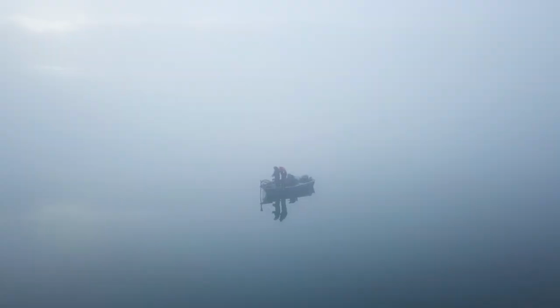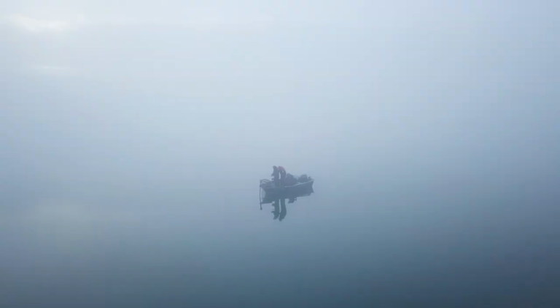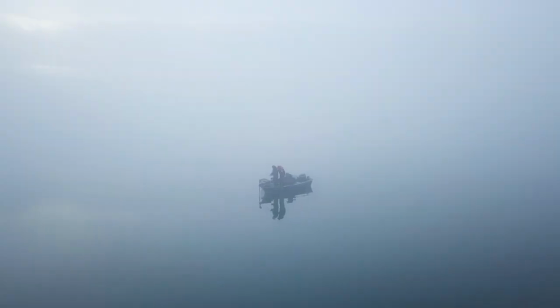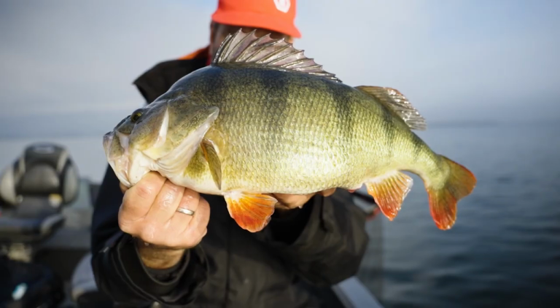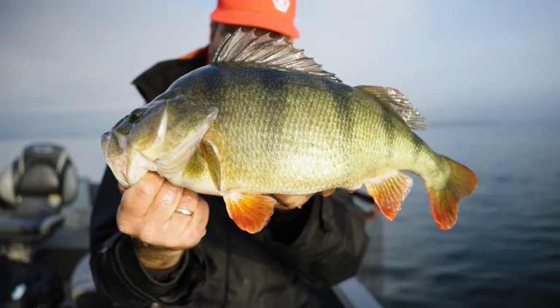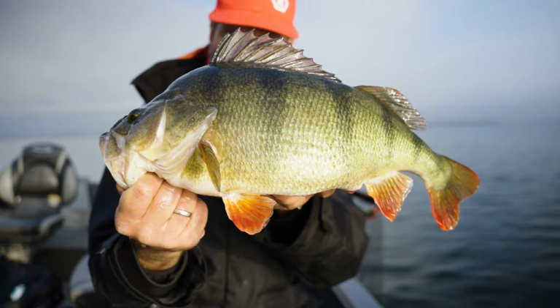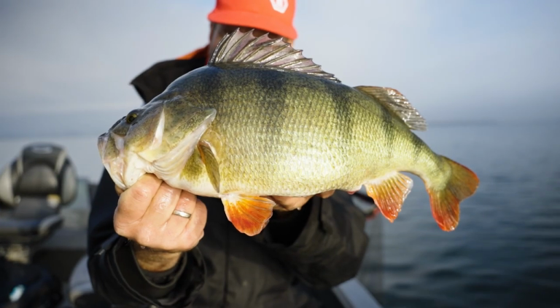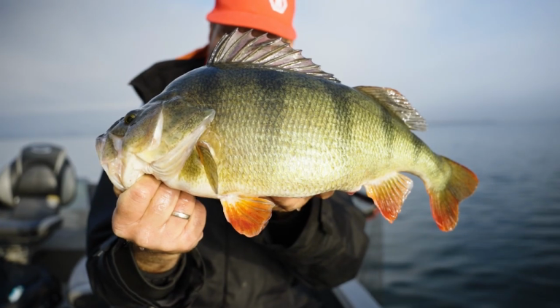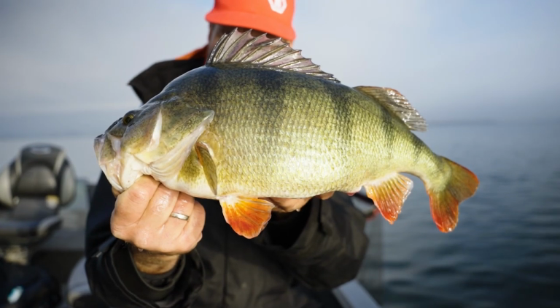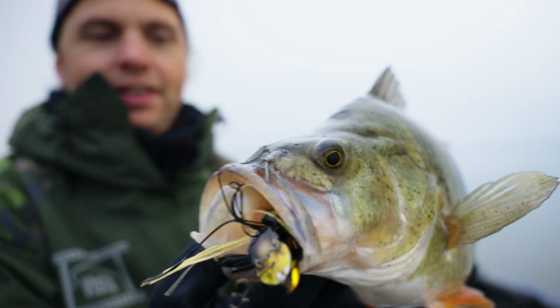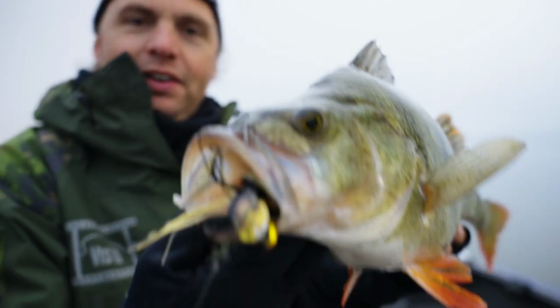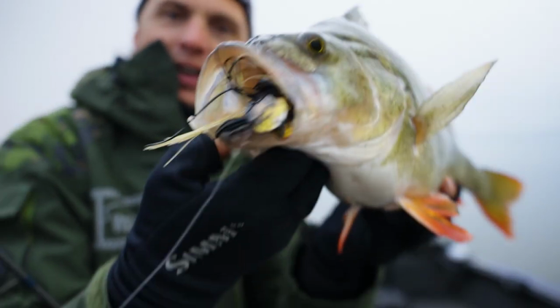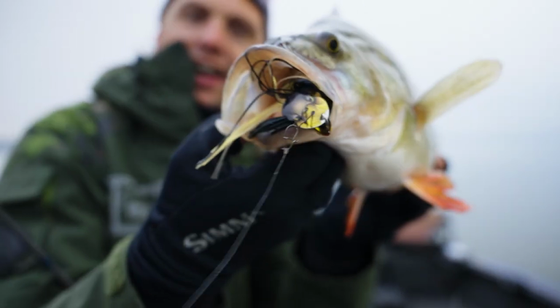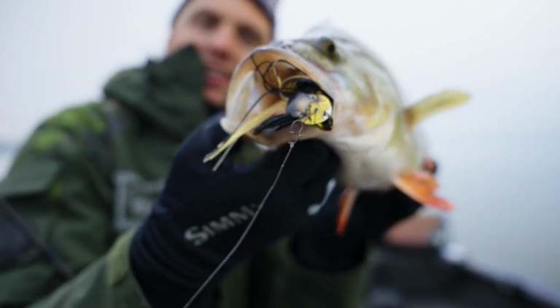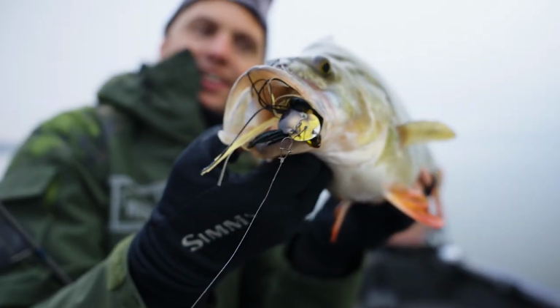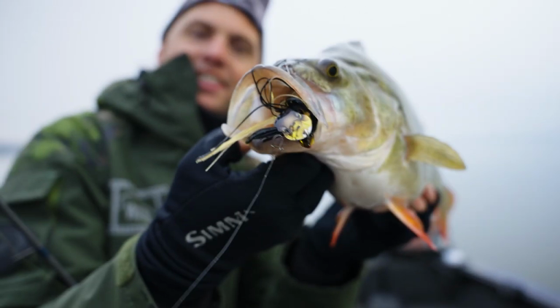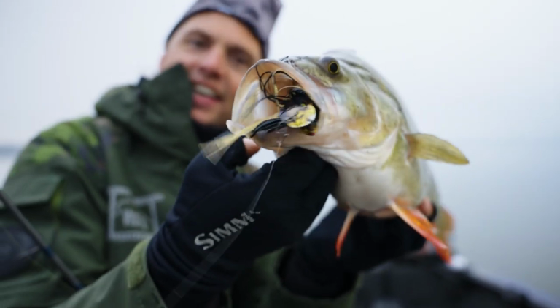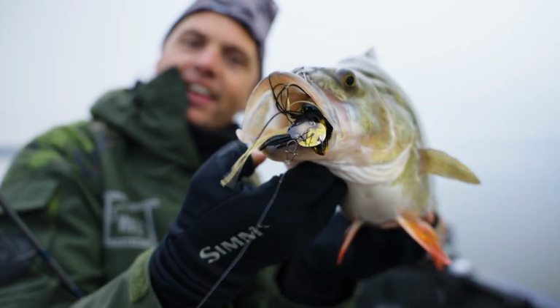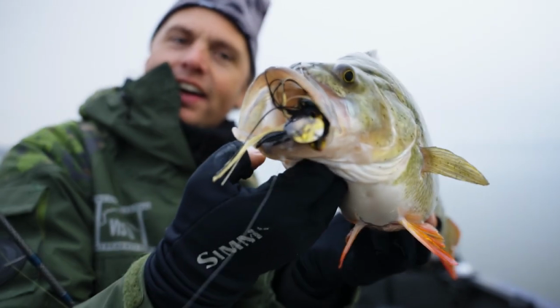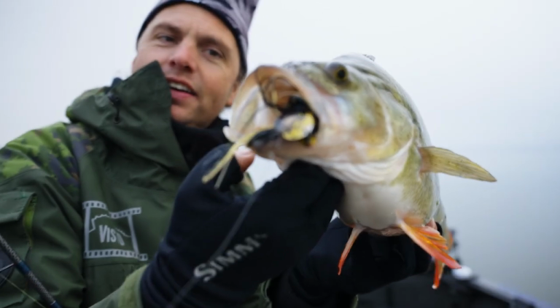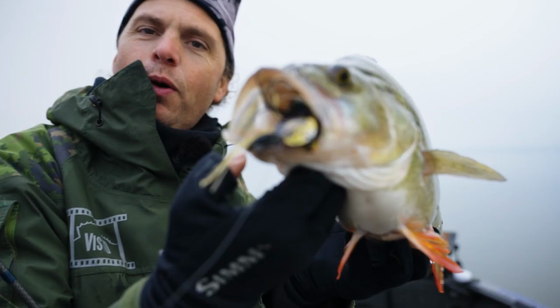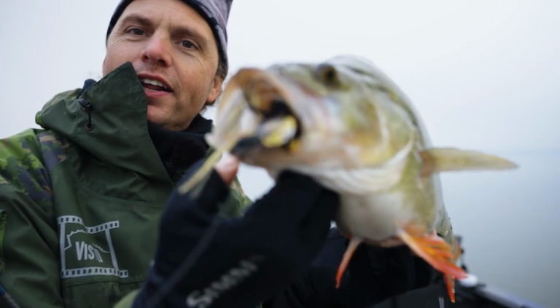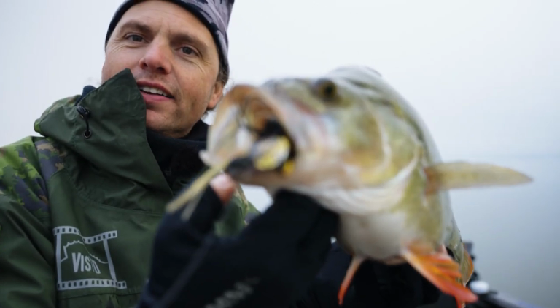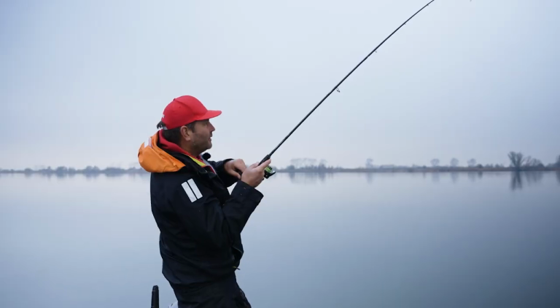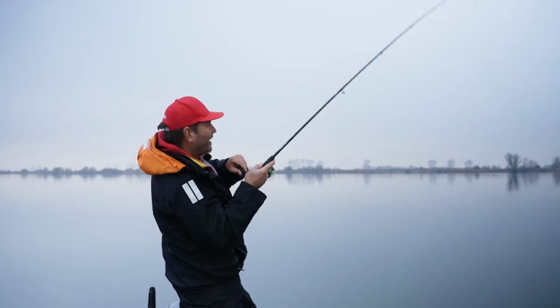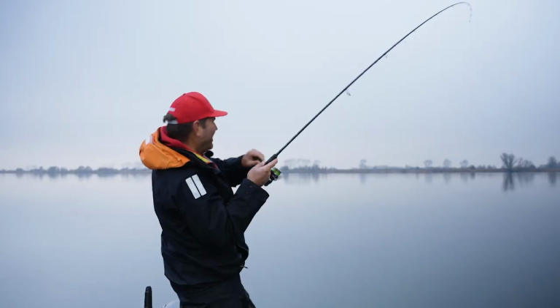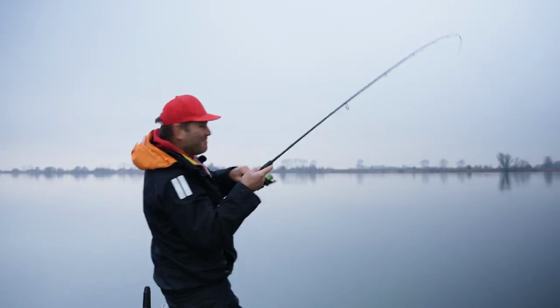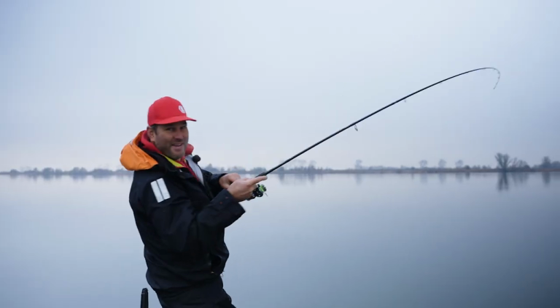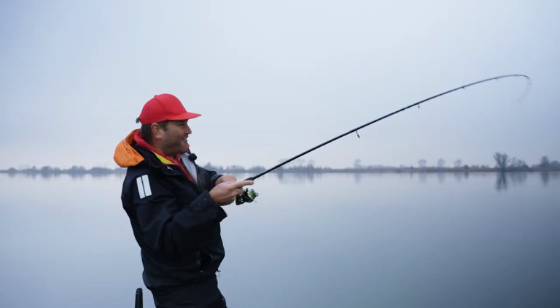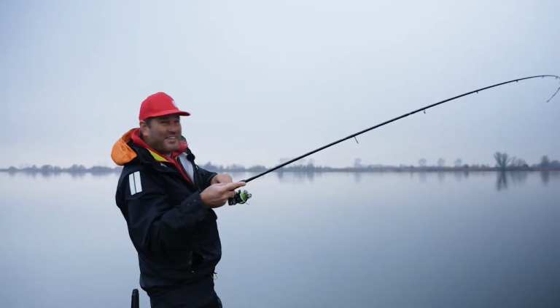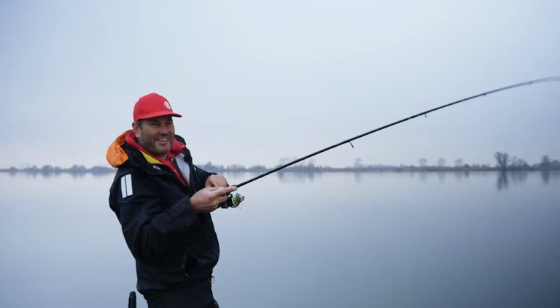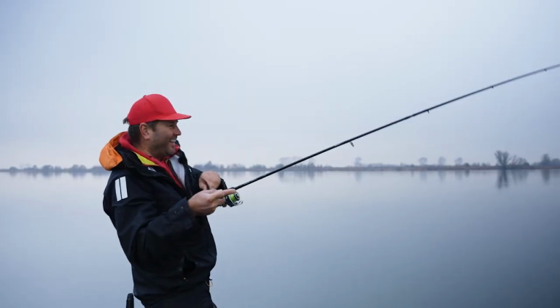Super fishing and what a purchase! Fish on again.